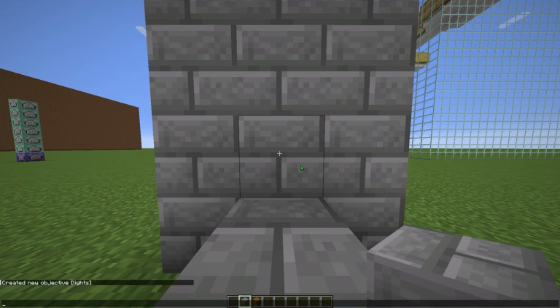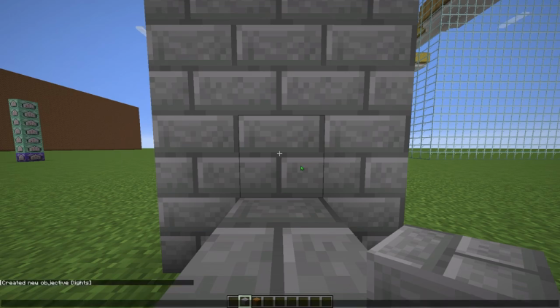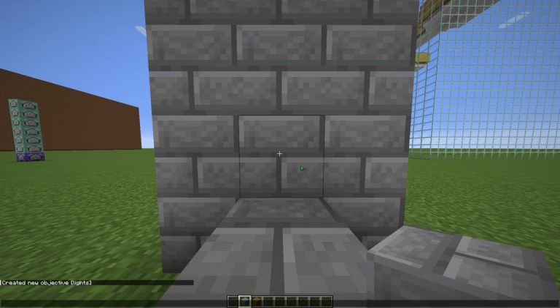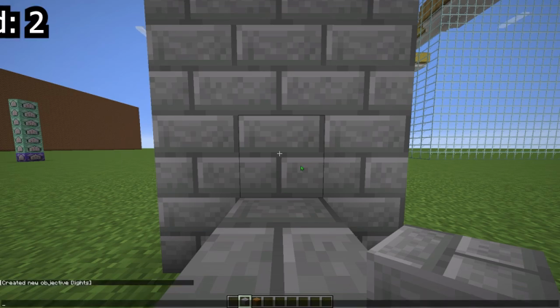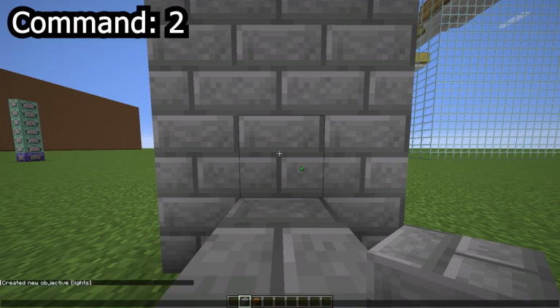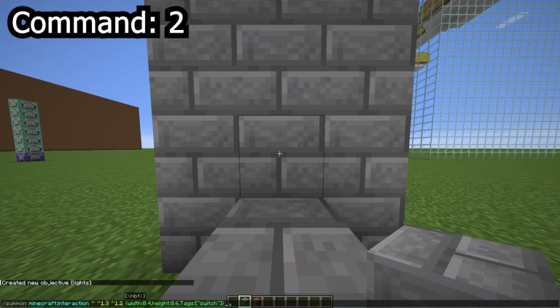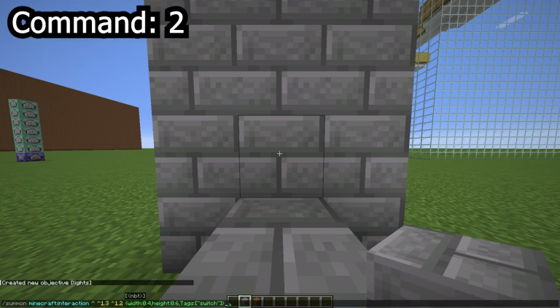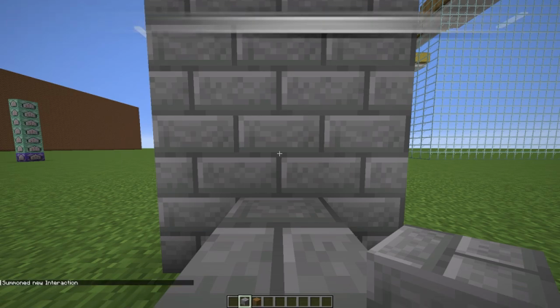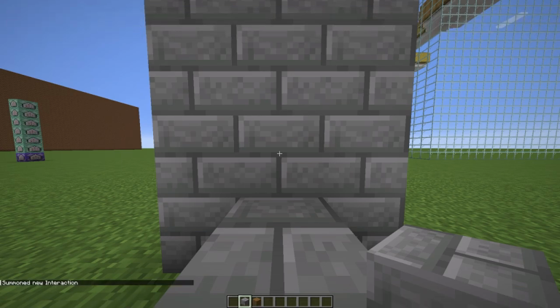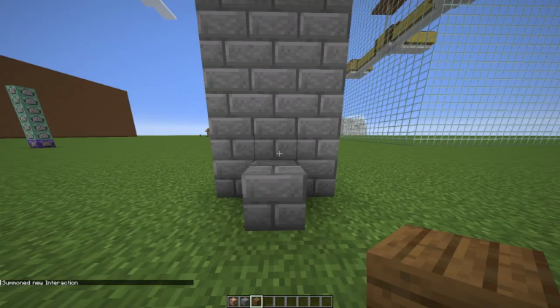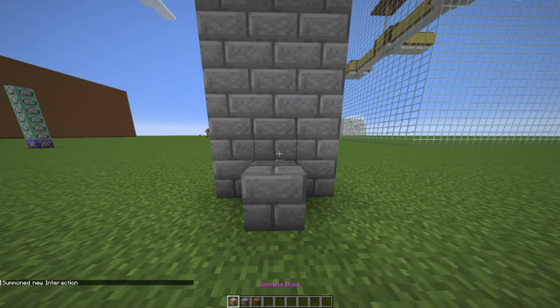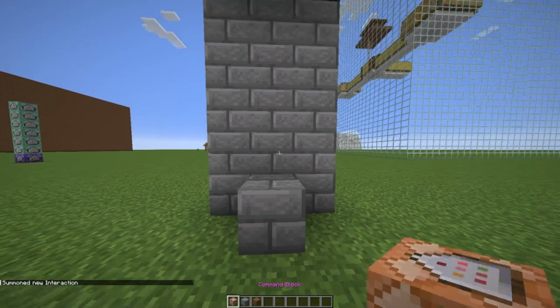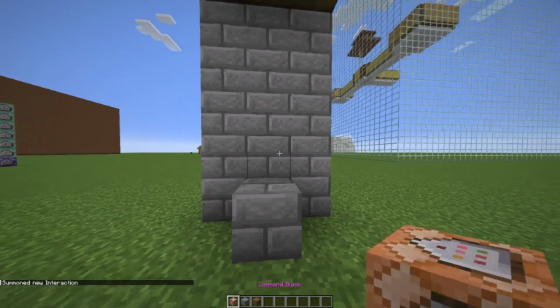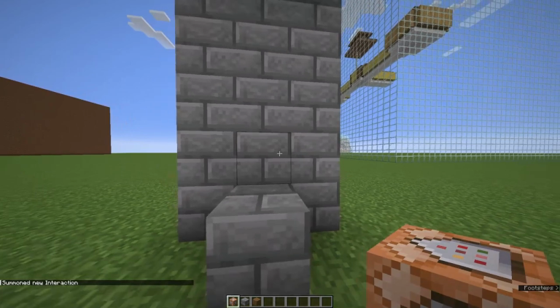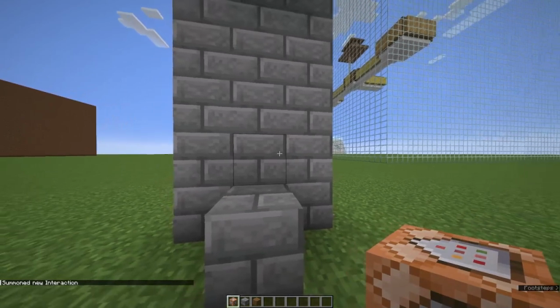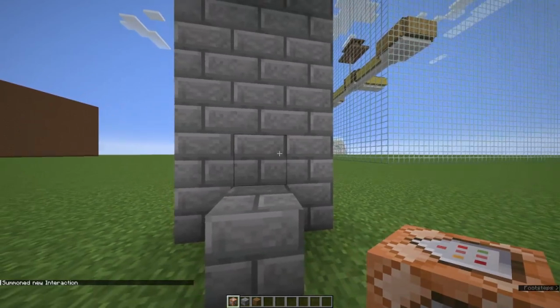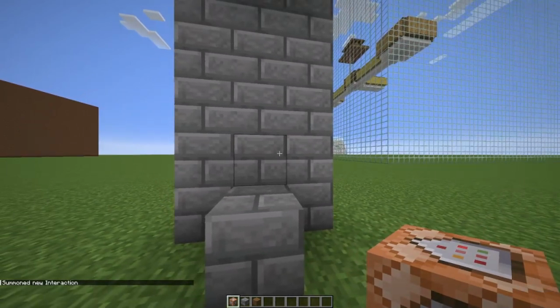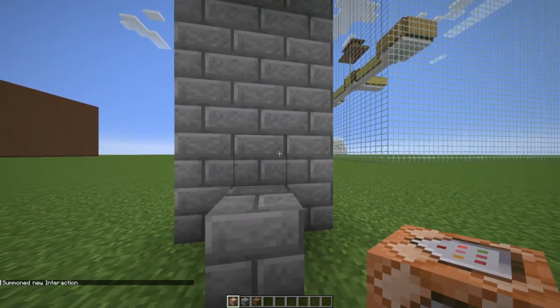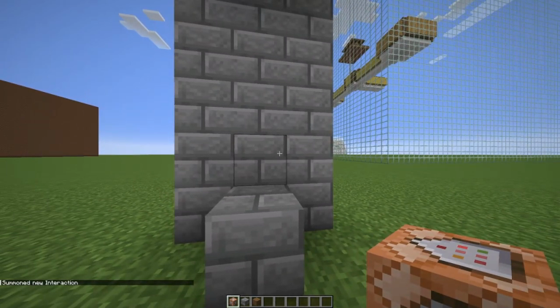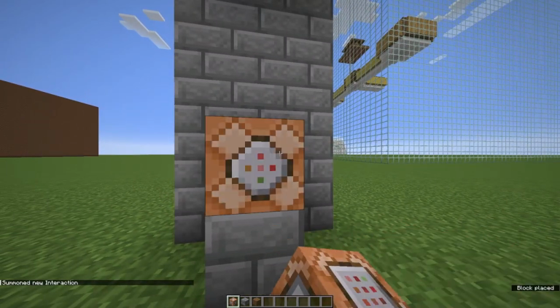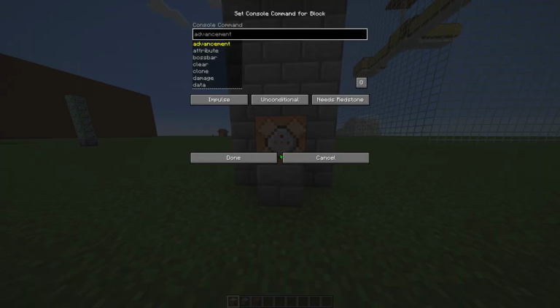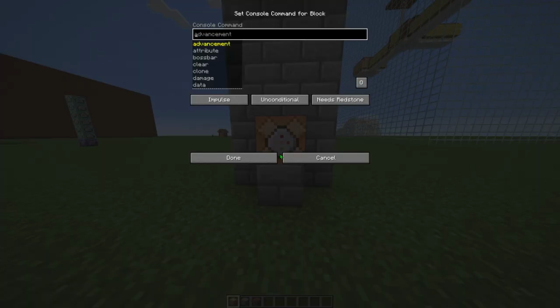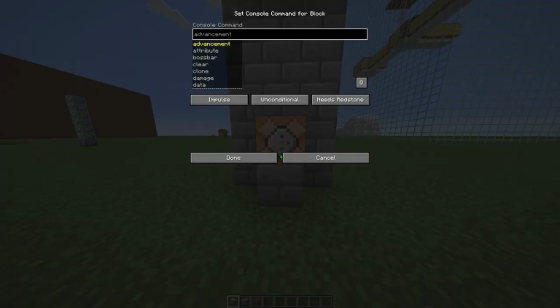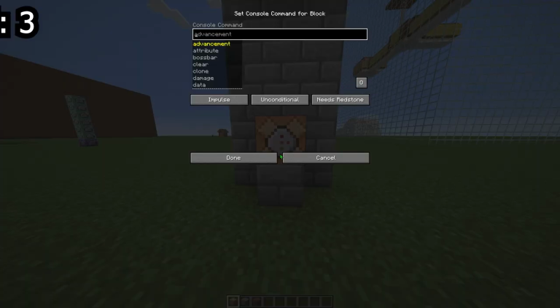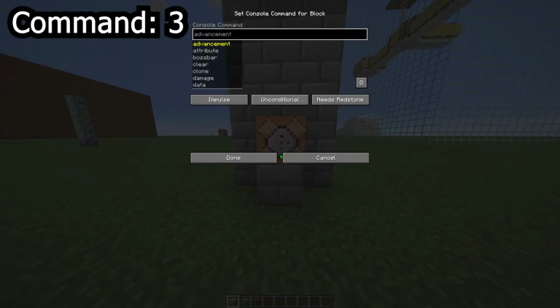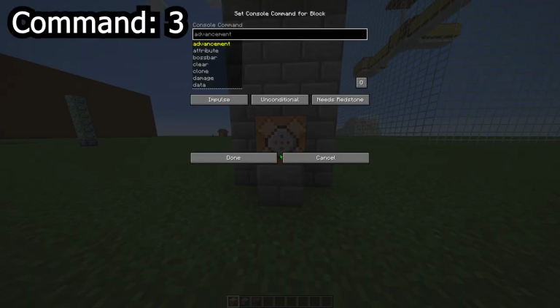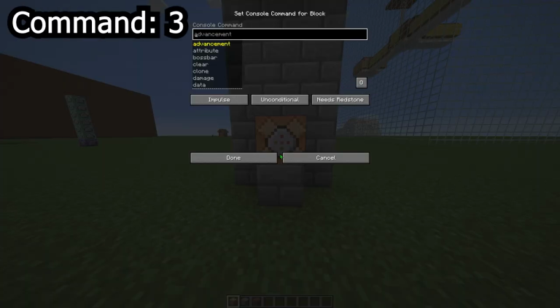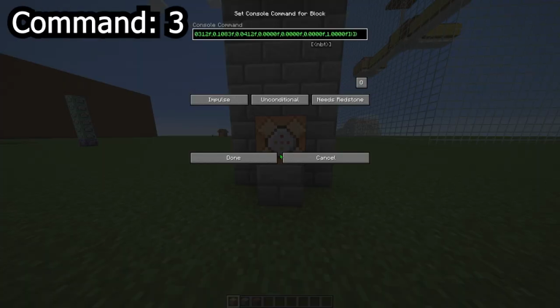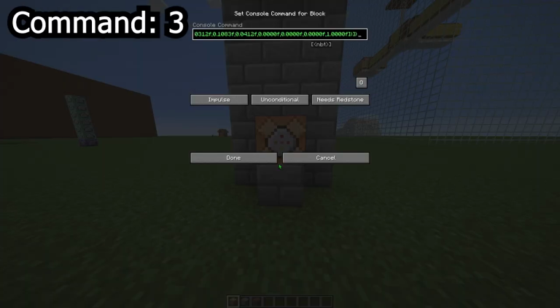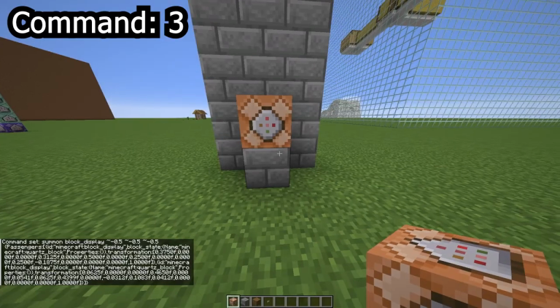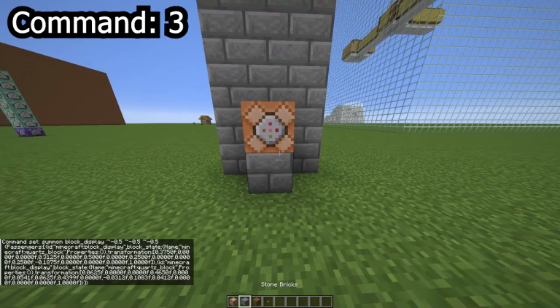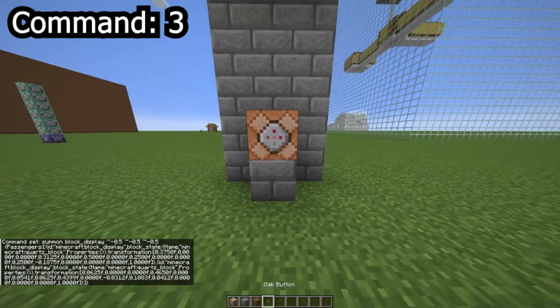Then run command two. Grab a command block and place it on the same block, and paste command three into it and run it.